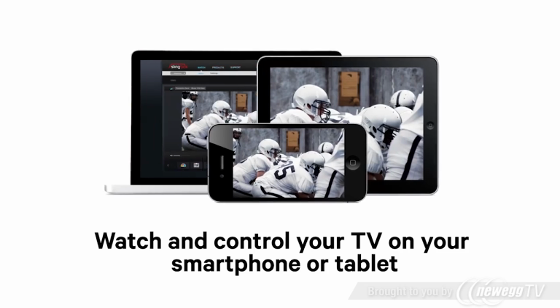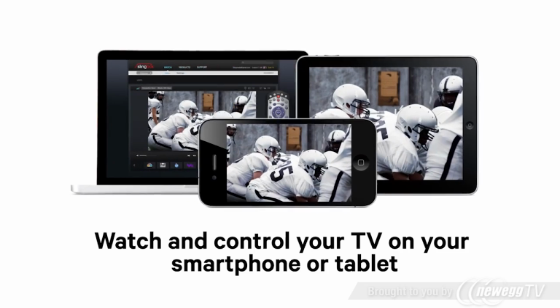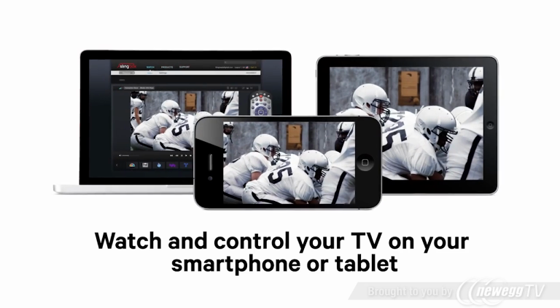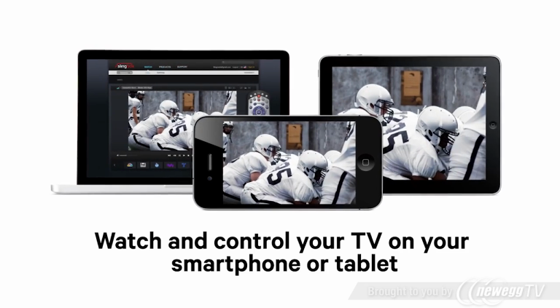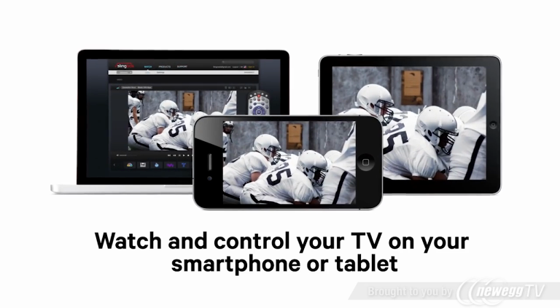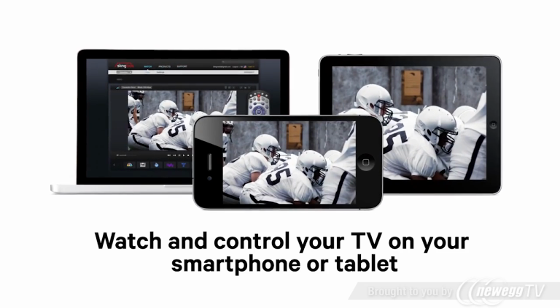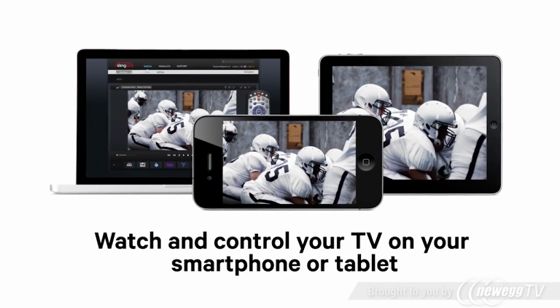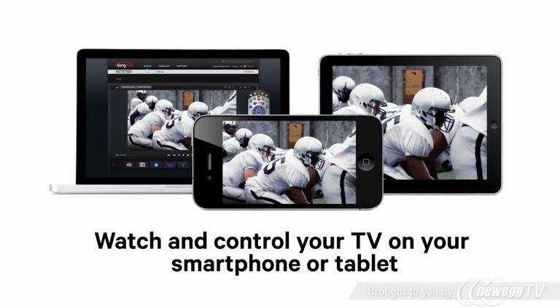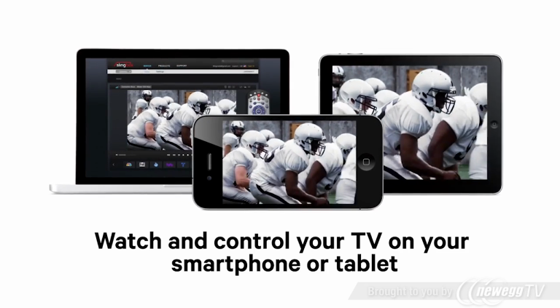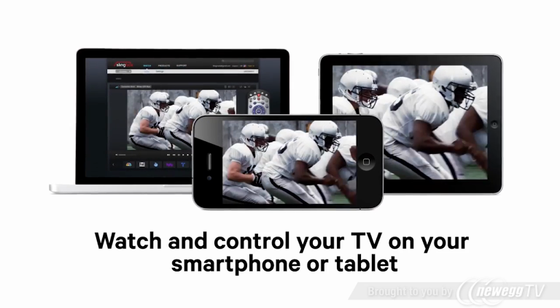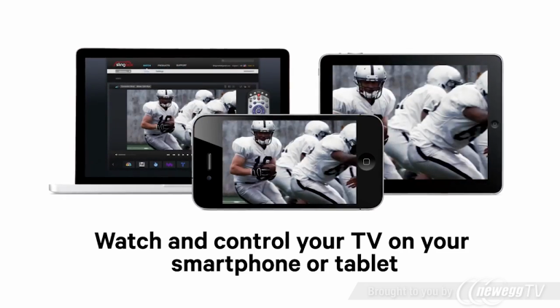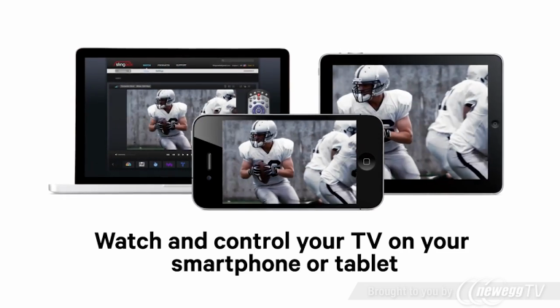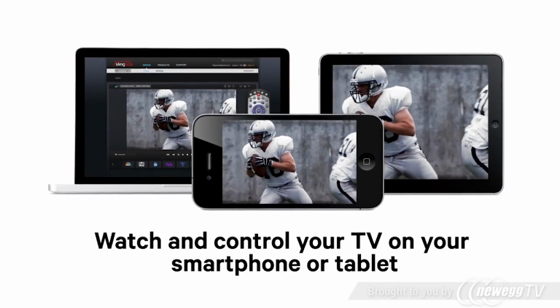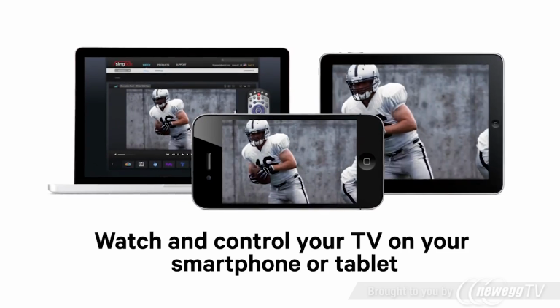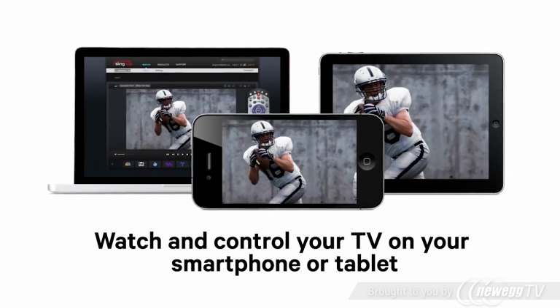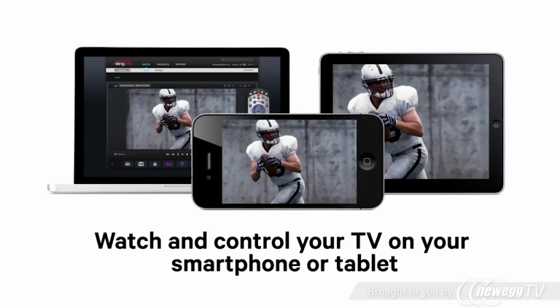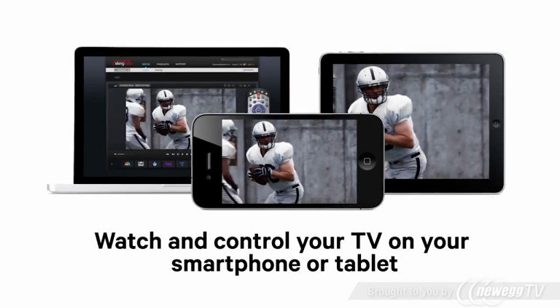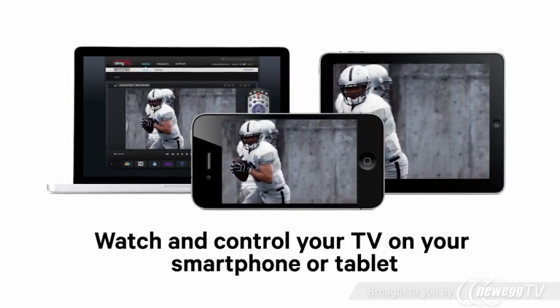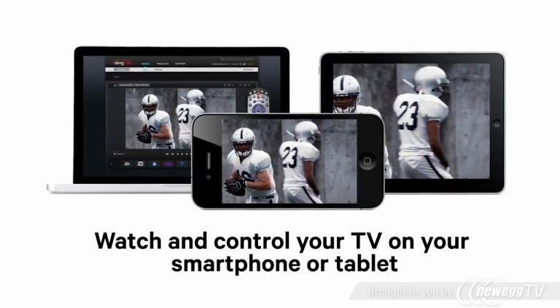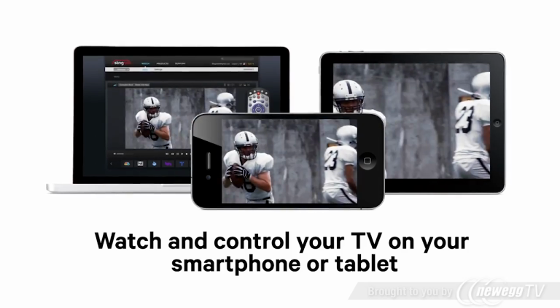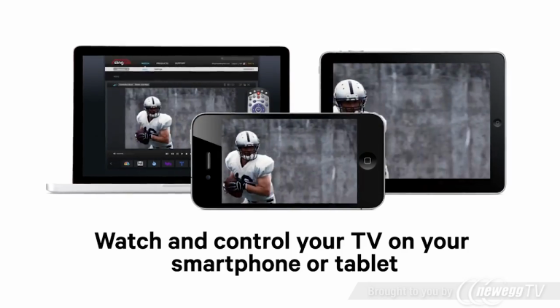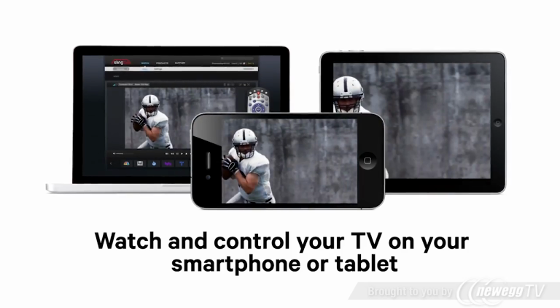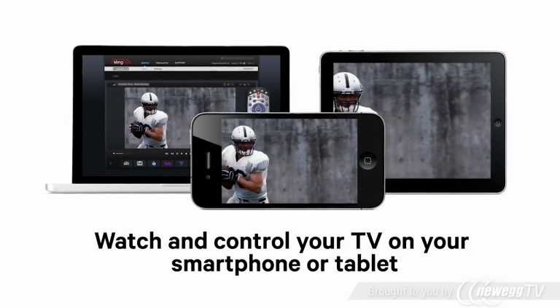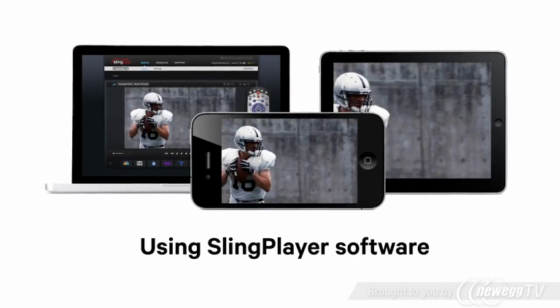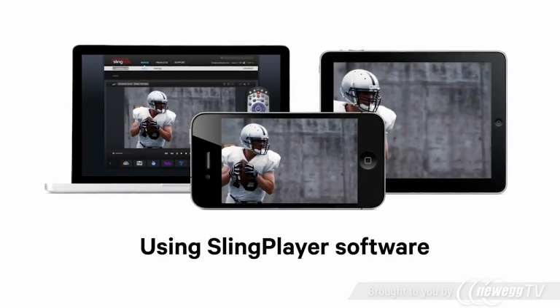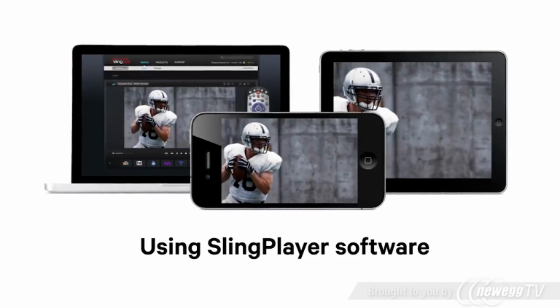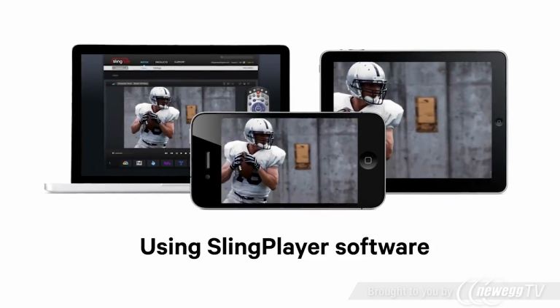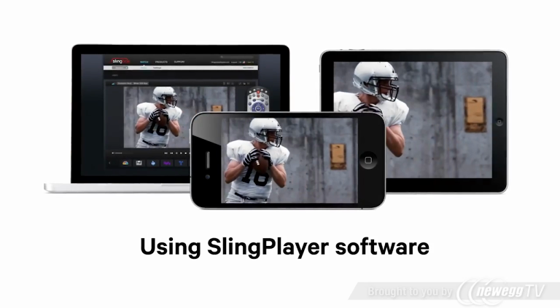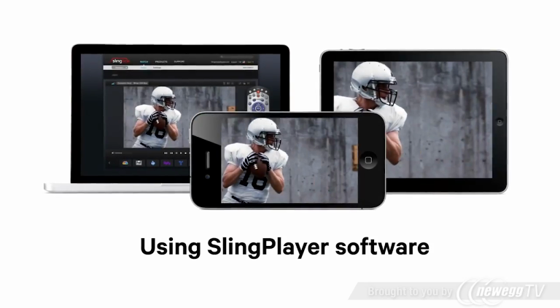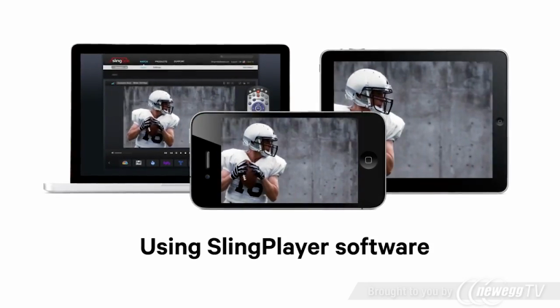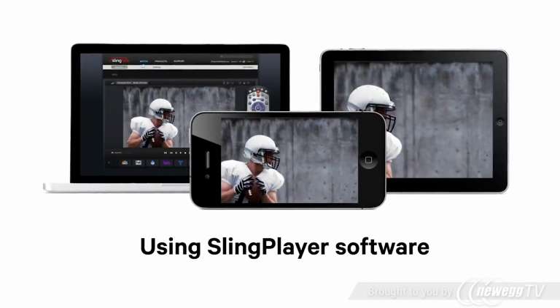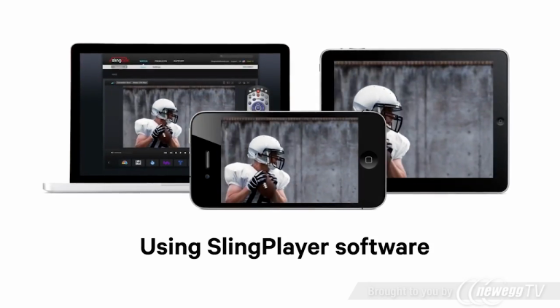Watch and control your TV and all of your programming on your smartphone or tablet using SlingPlayer software.